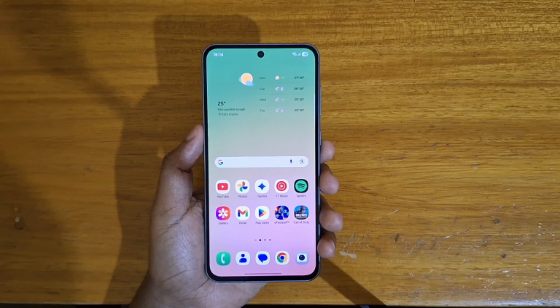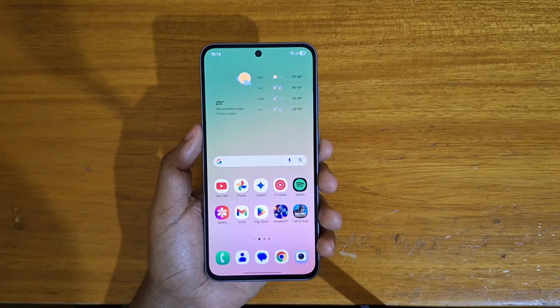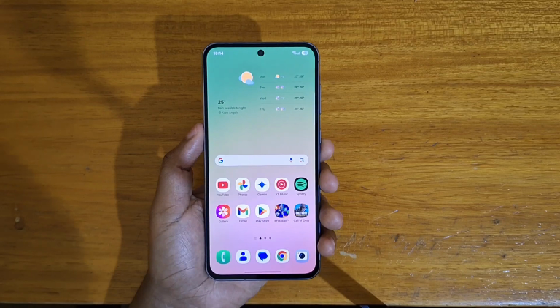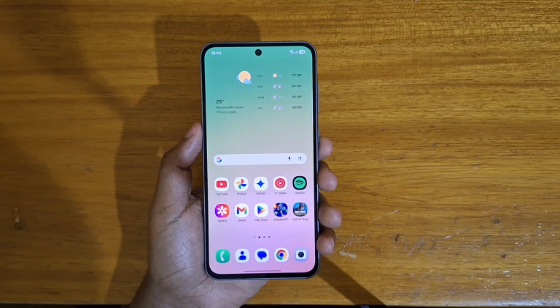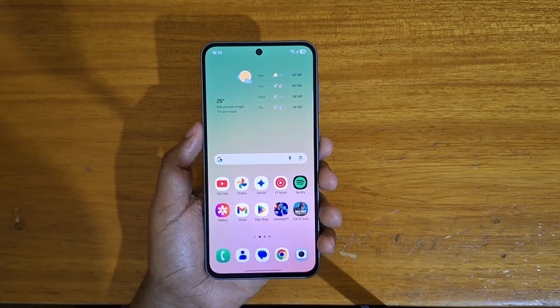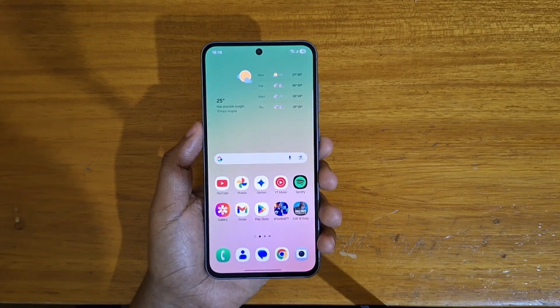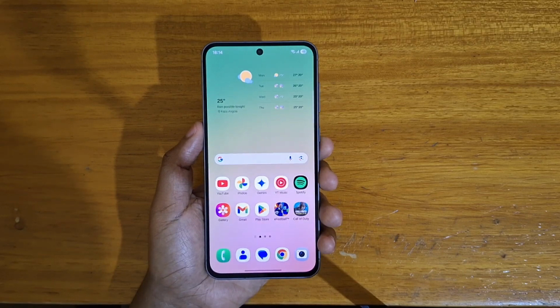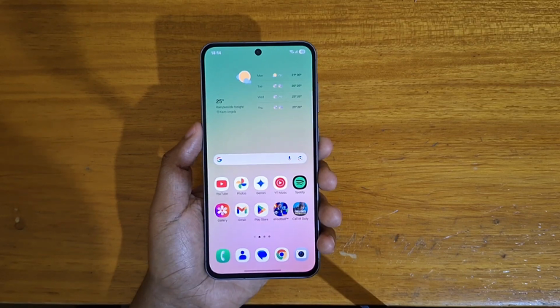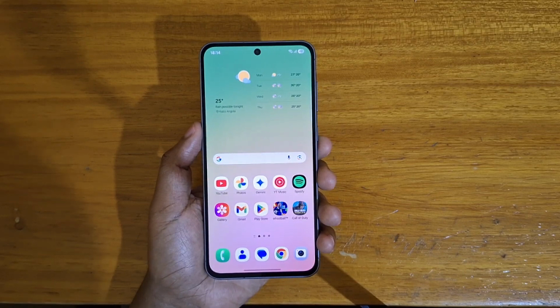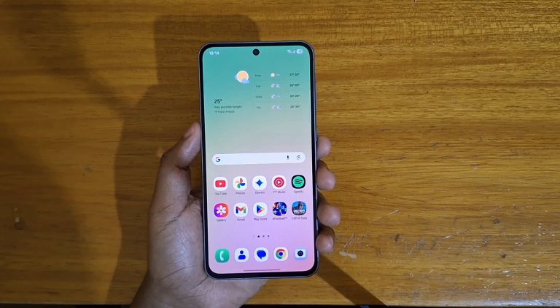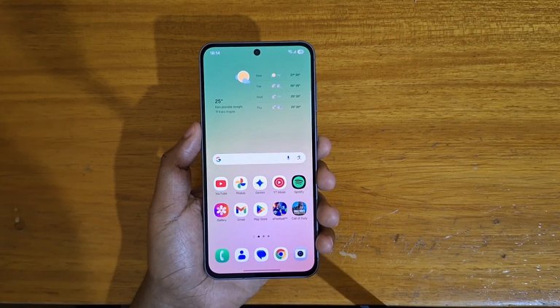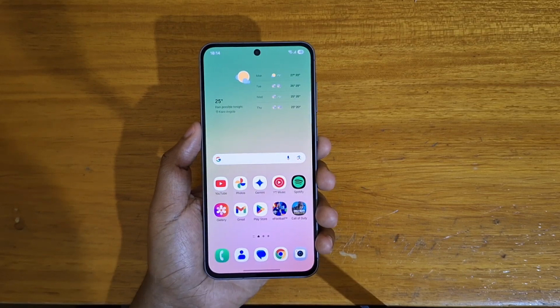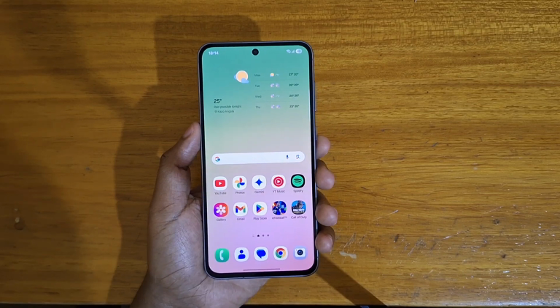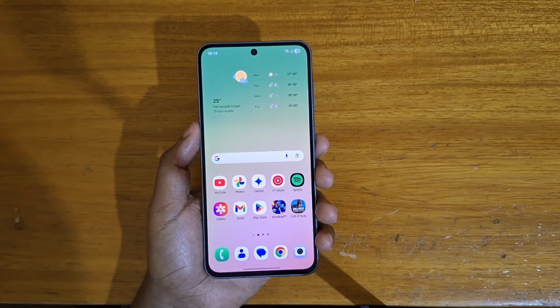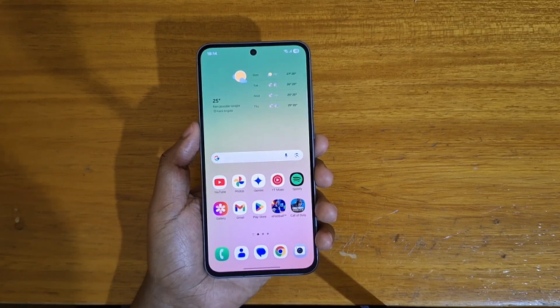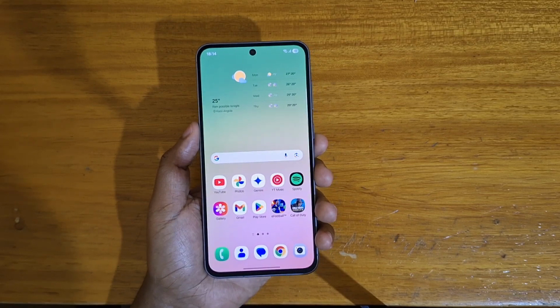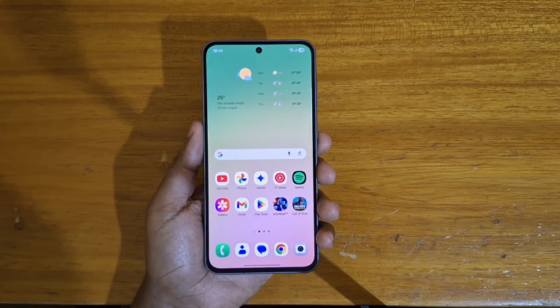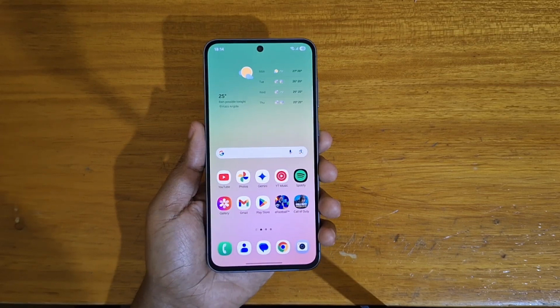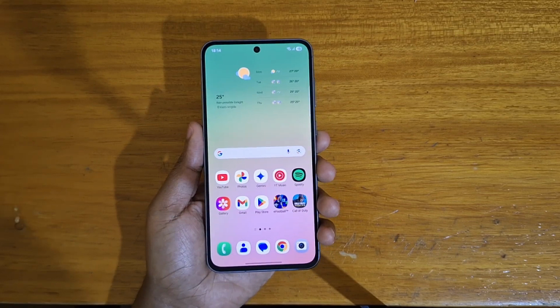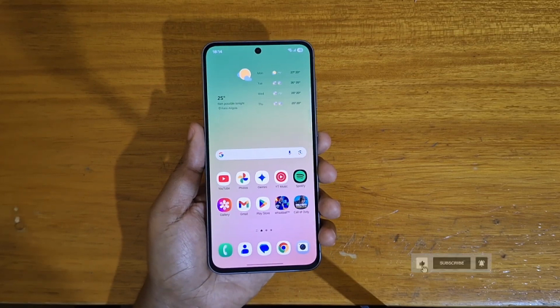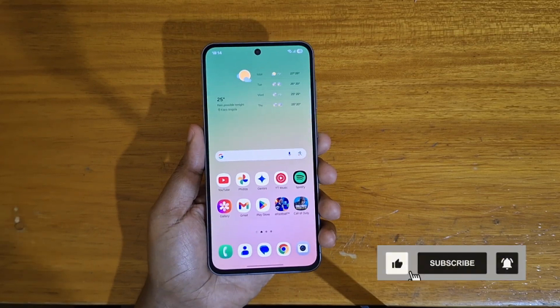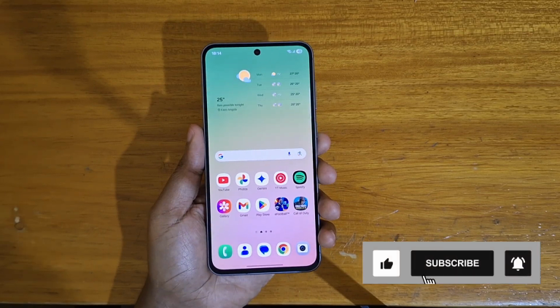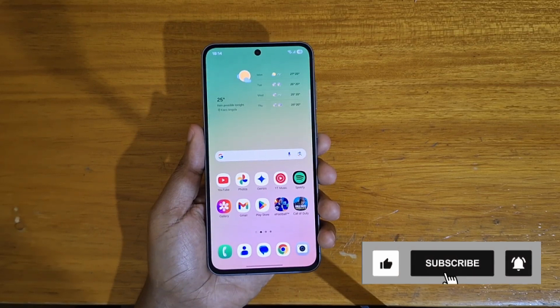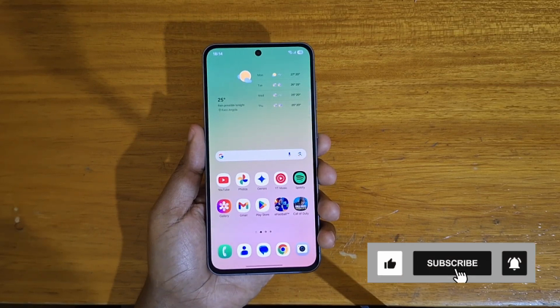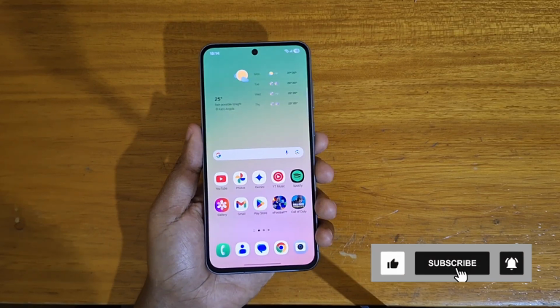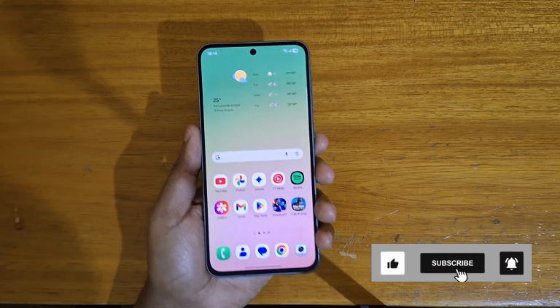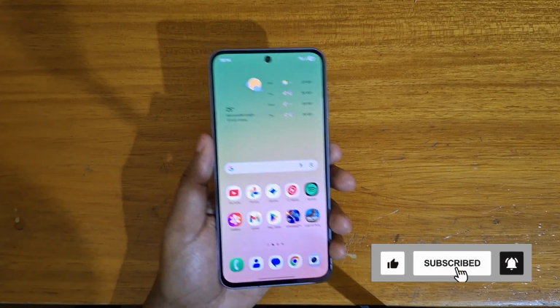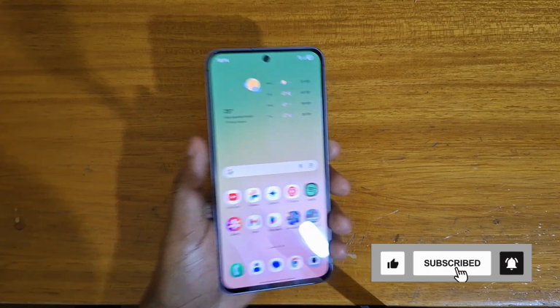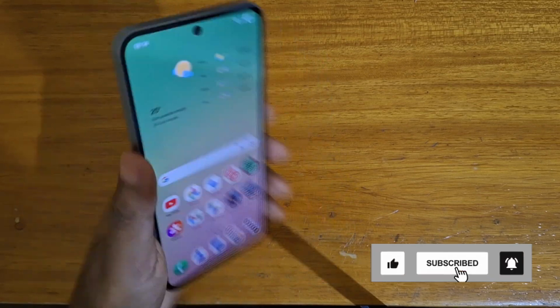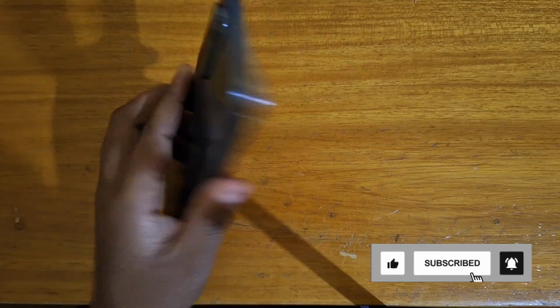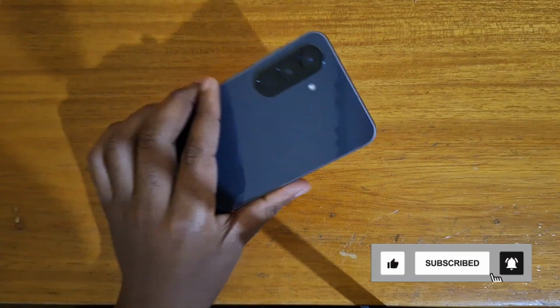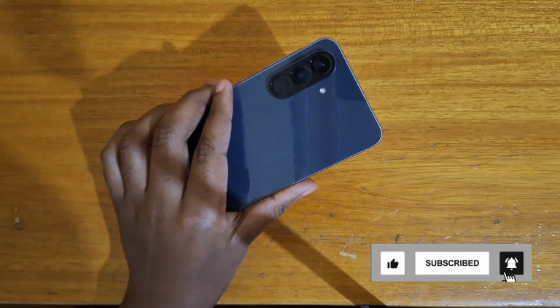Hey, what's up guys. Dave is here, and today I will be showing you guys how to boot the new Galaxy A86 5G into recovery.